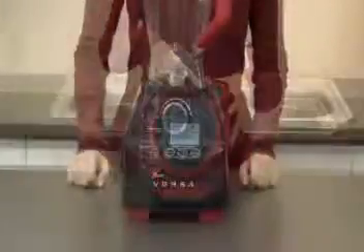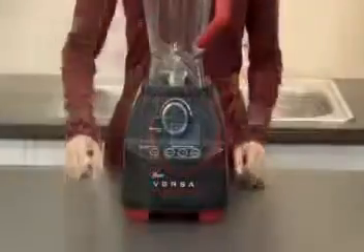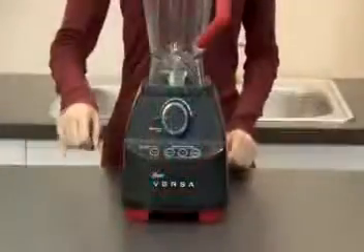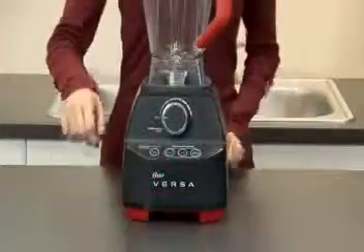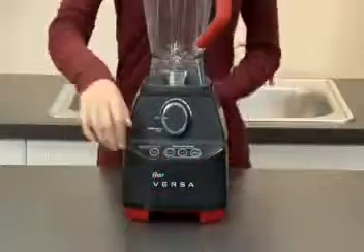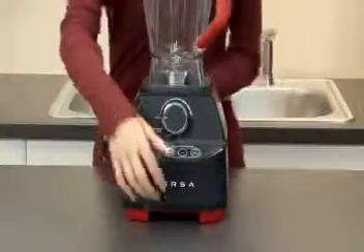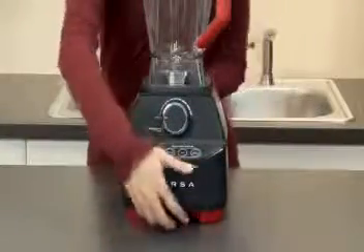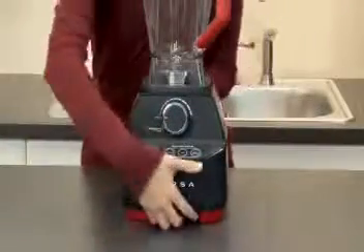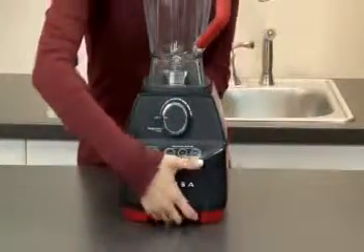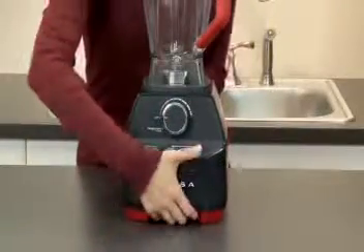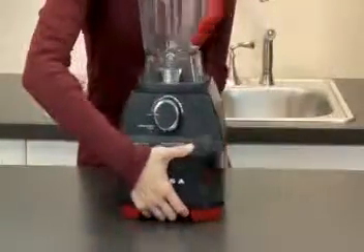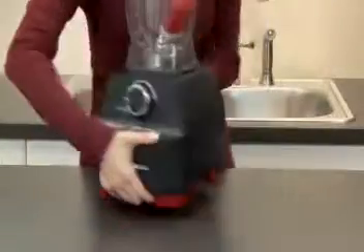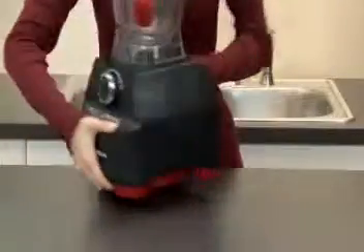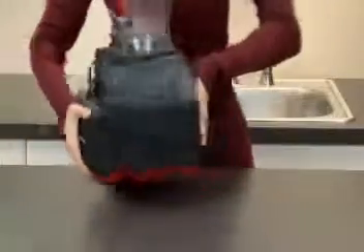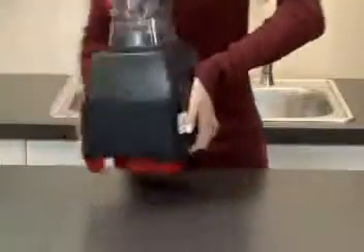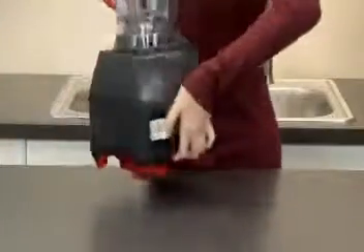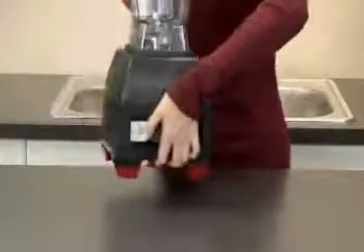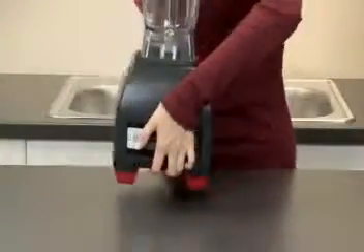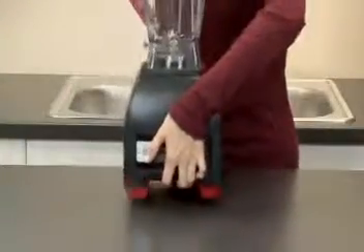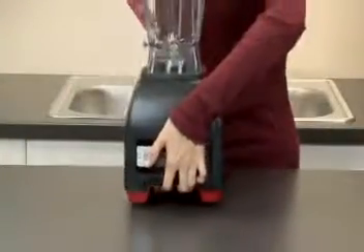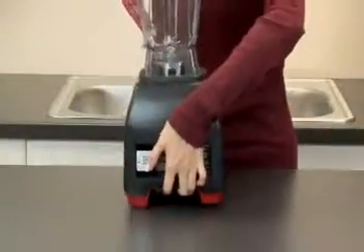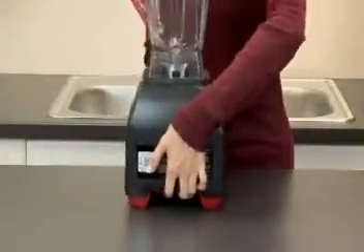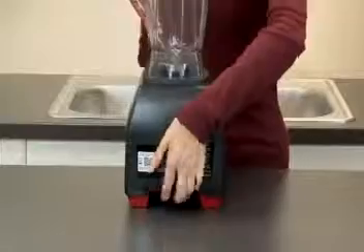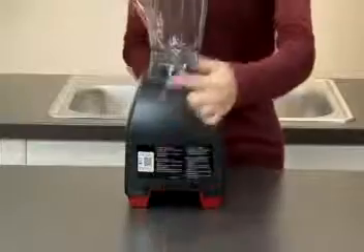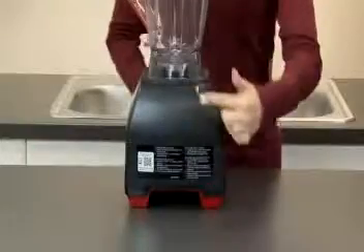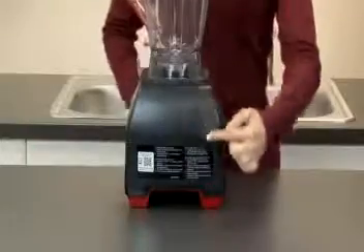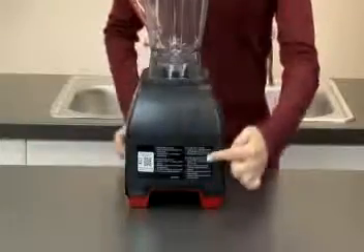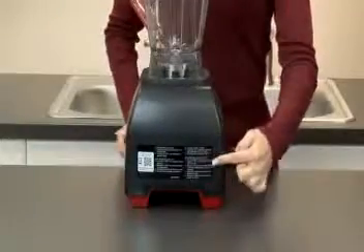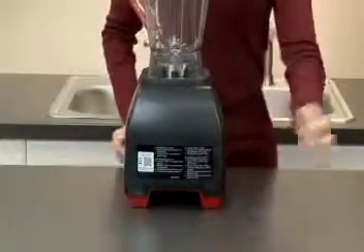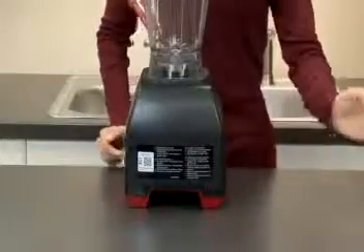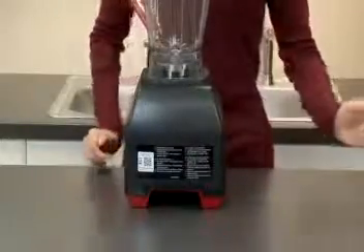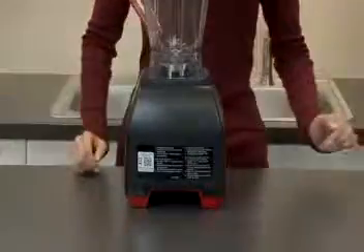For your convenience, you can also find these steps printed on the back of the blender.